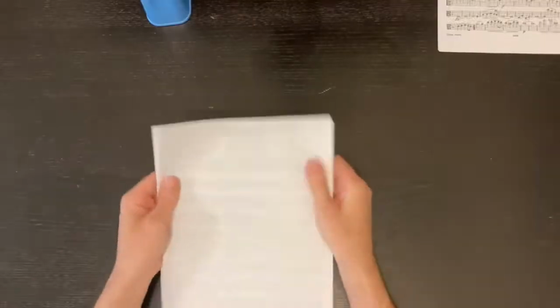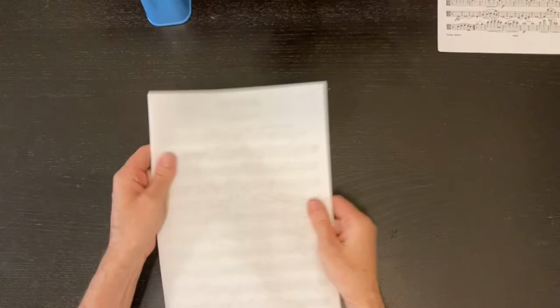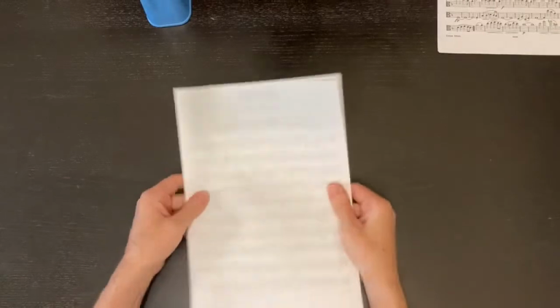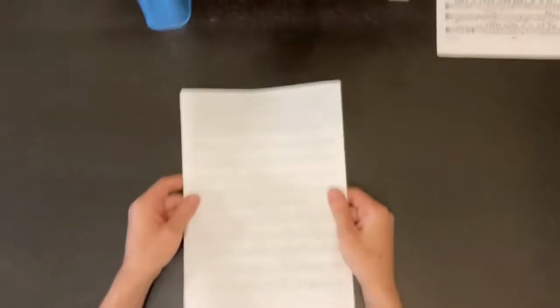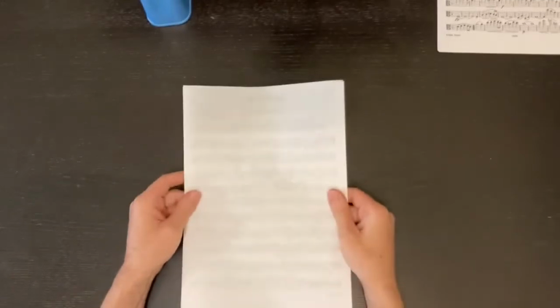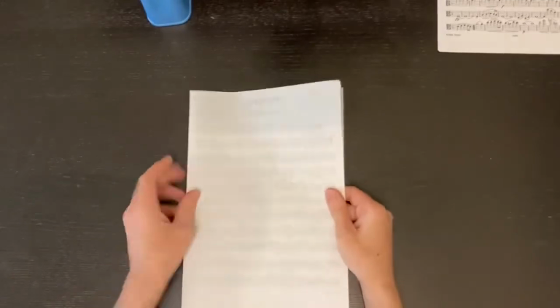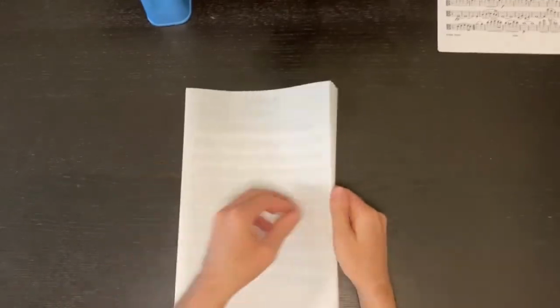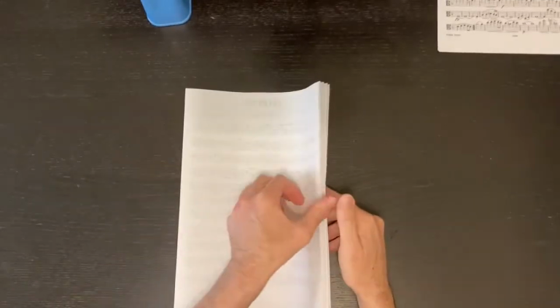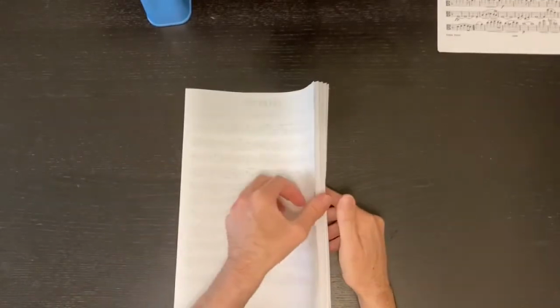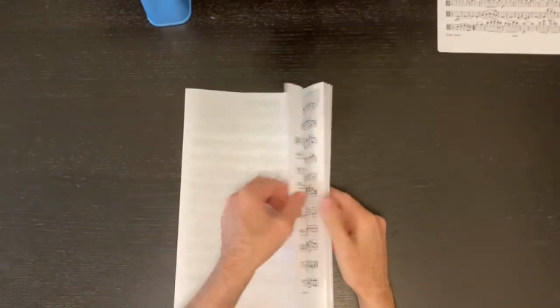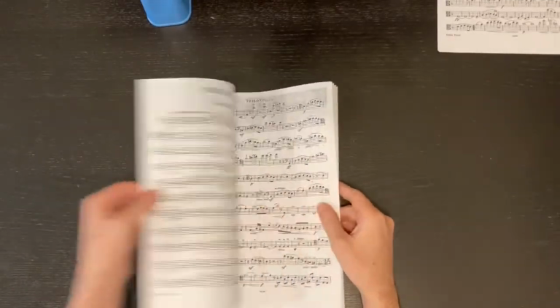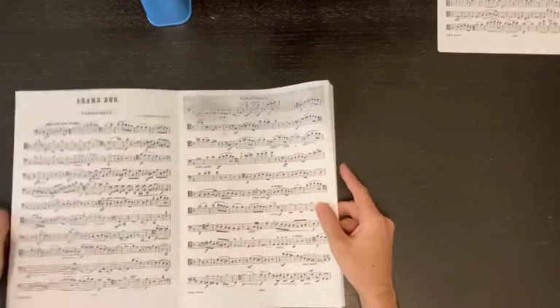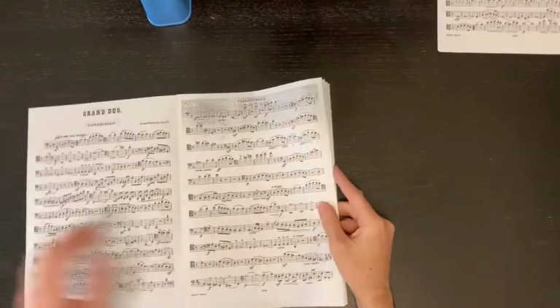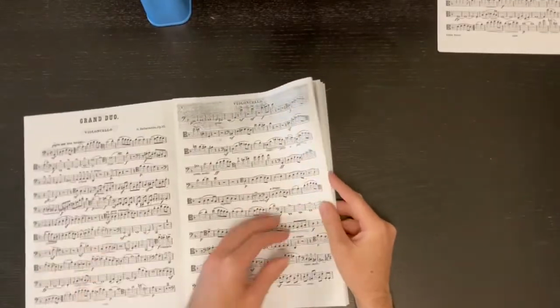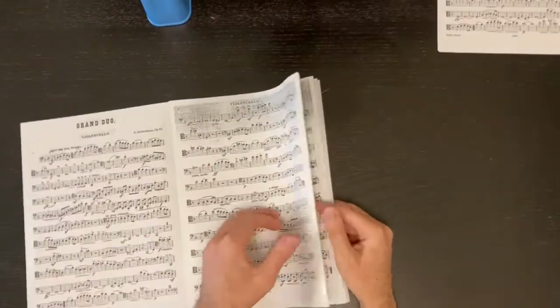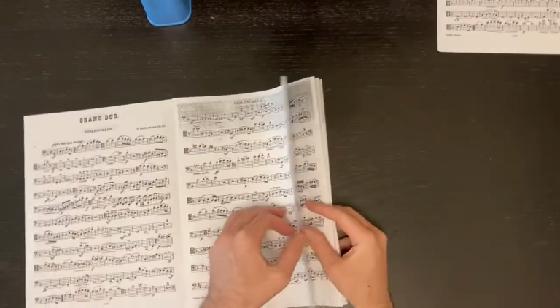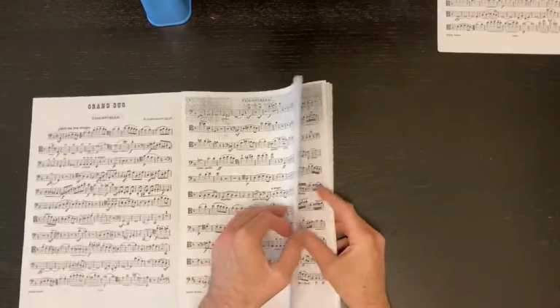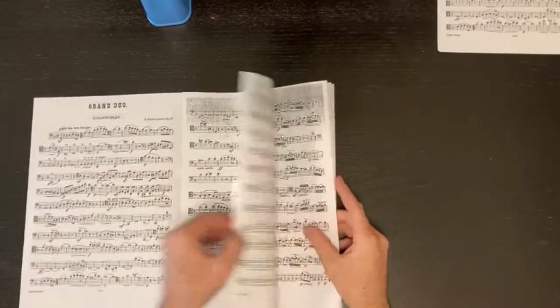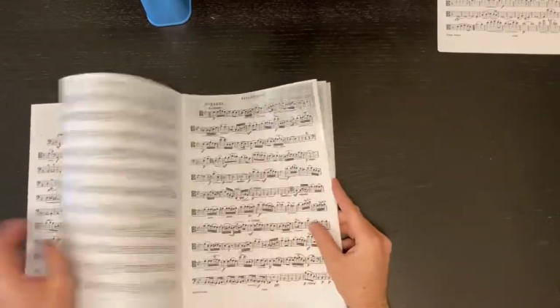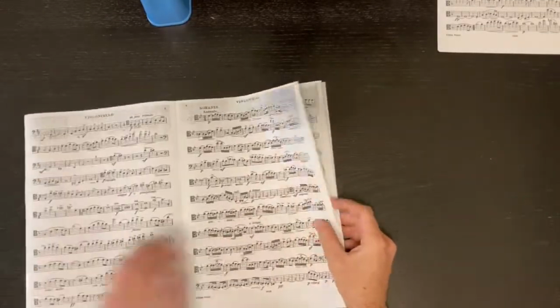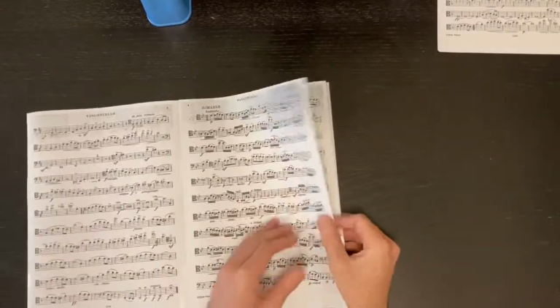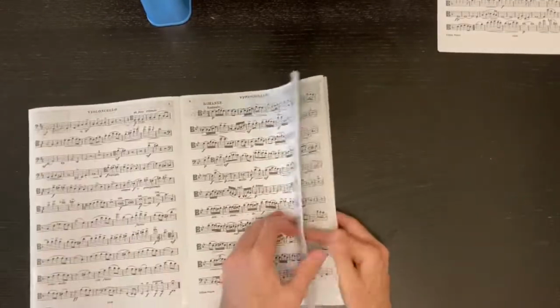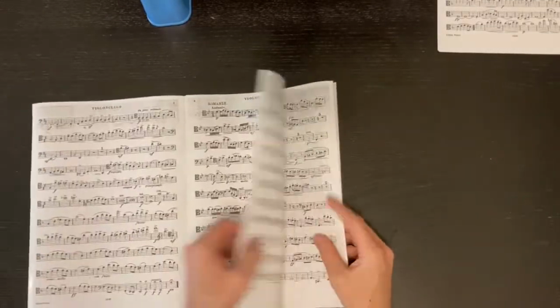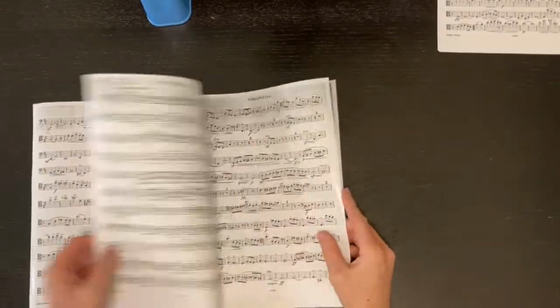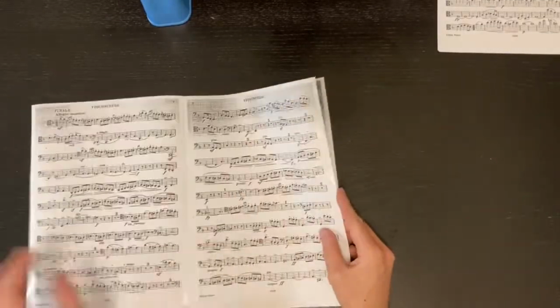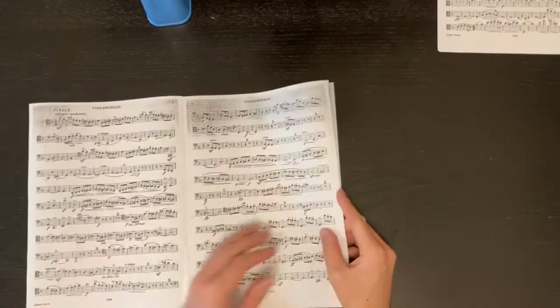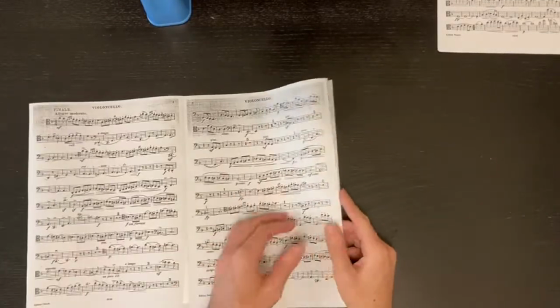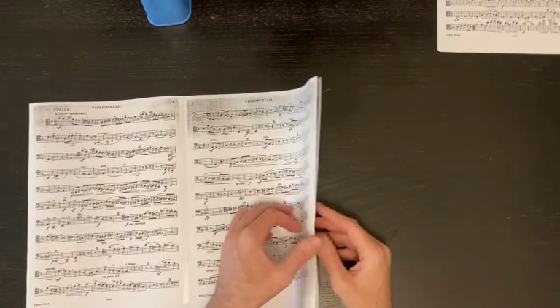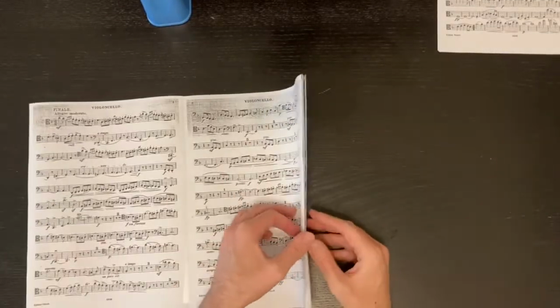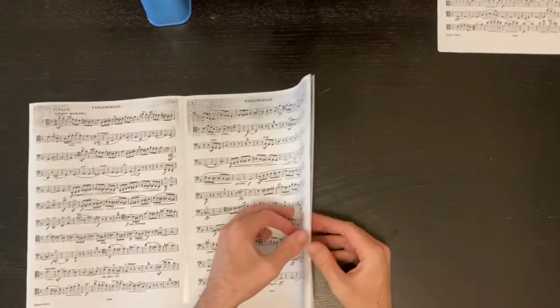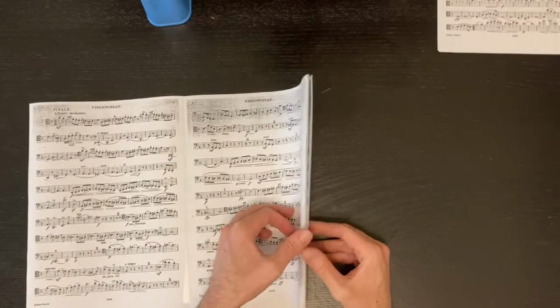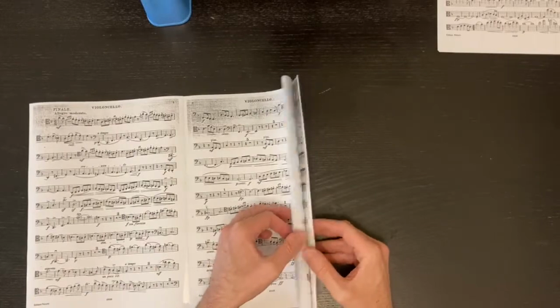There you have it — all of the movements, all three of them: the first and third movements.